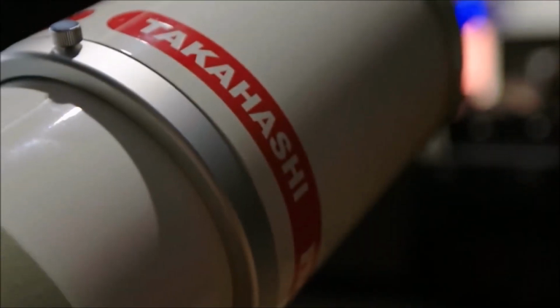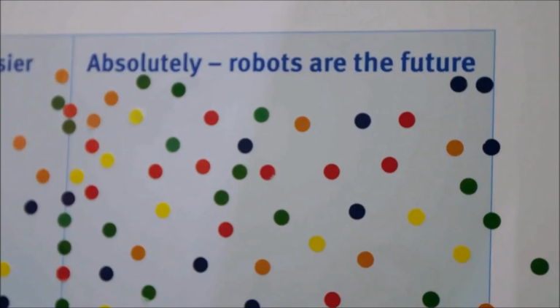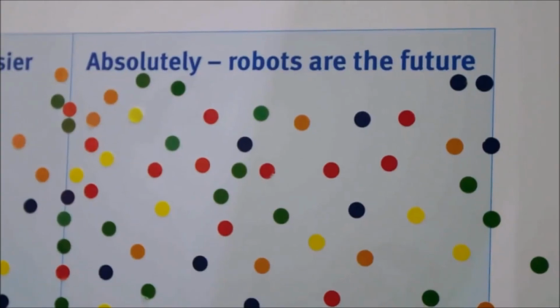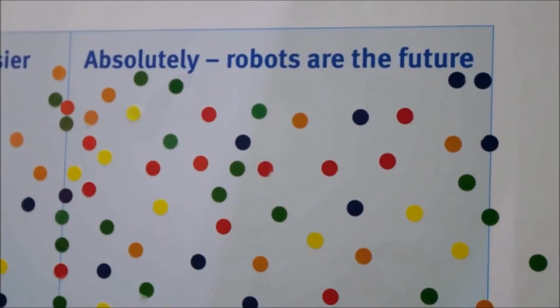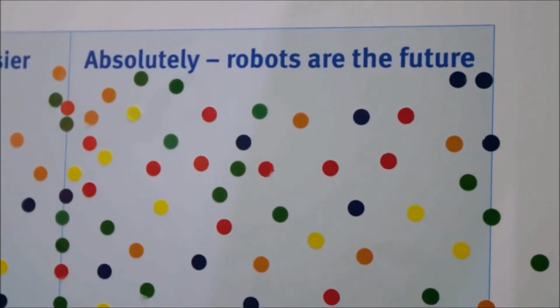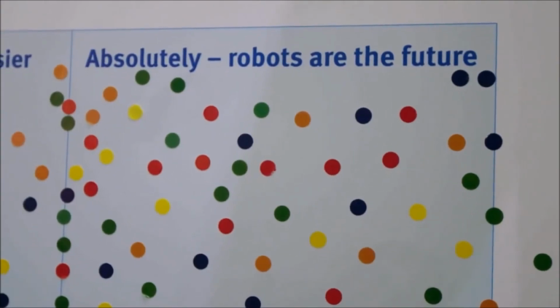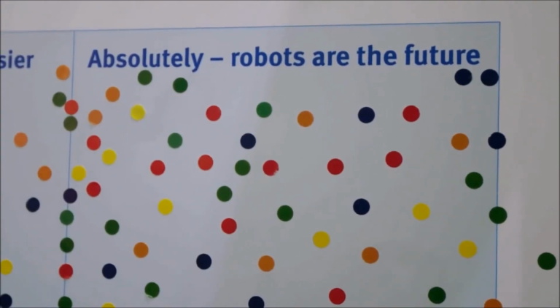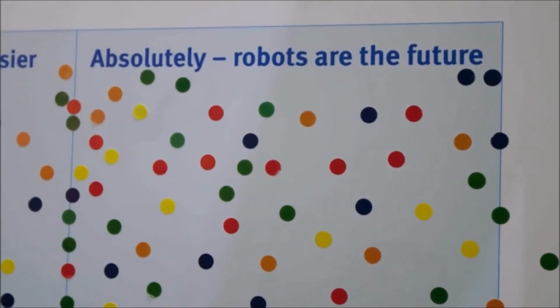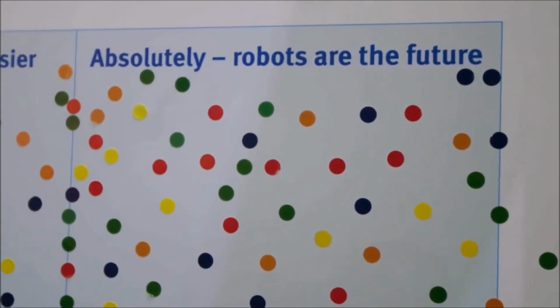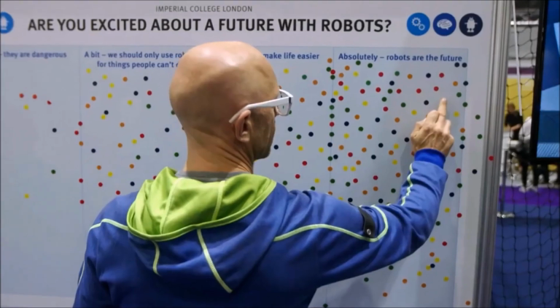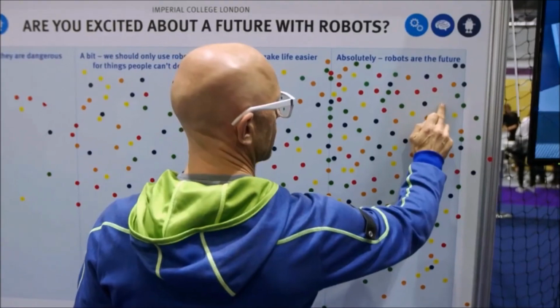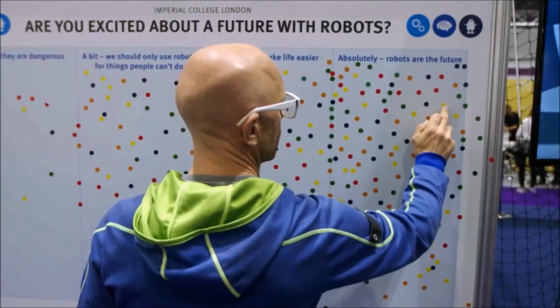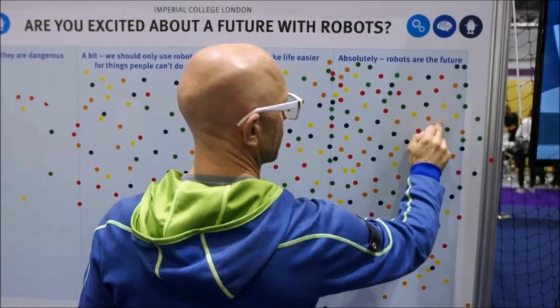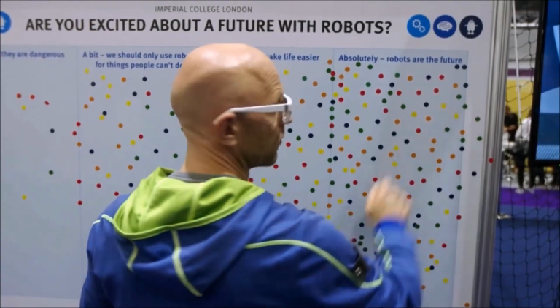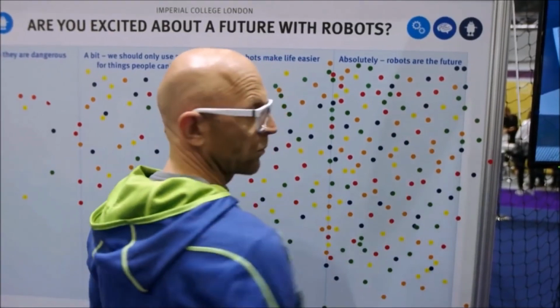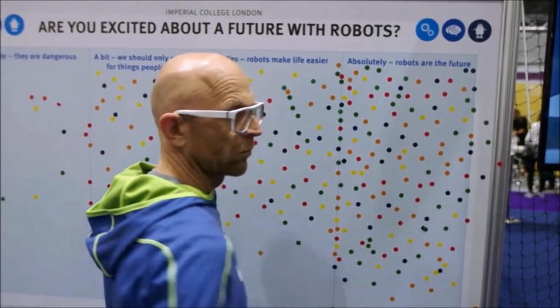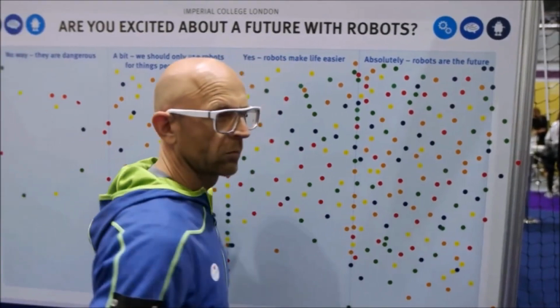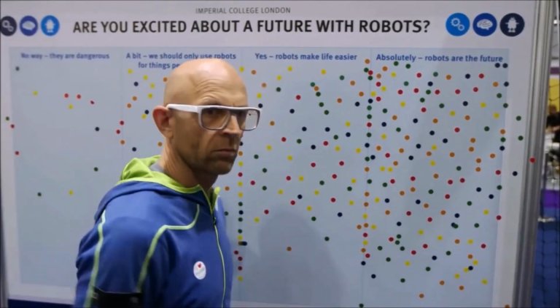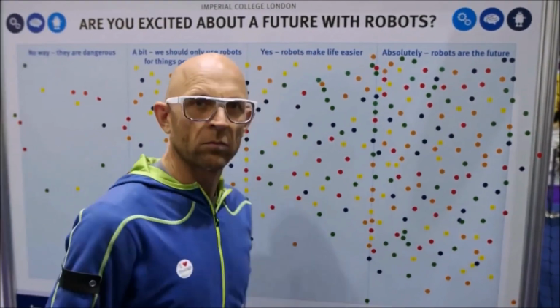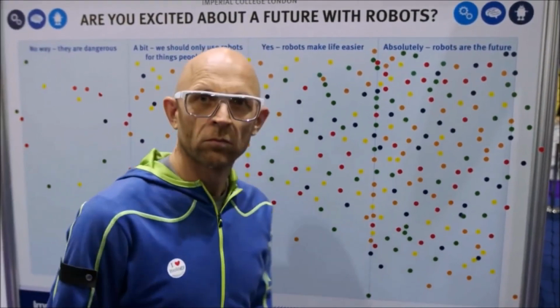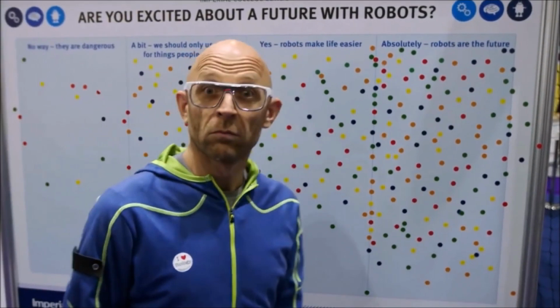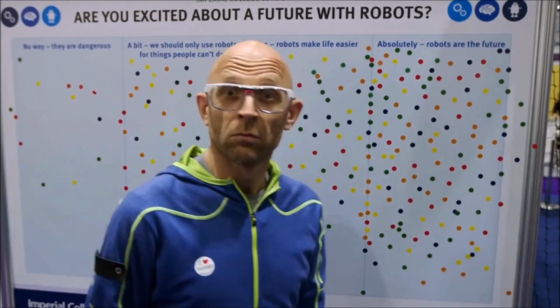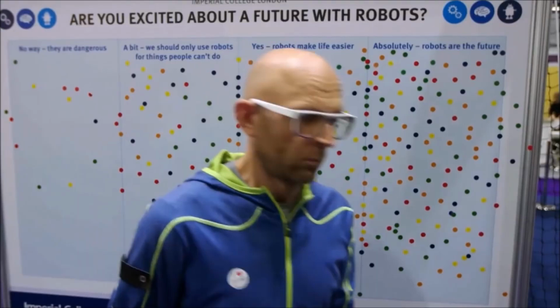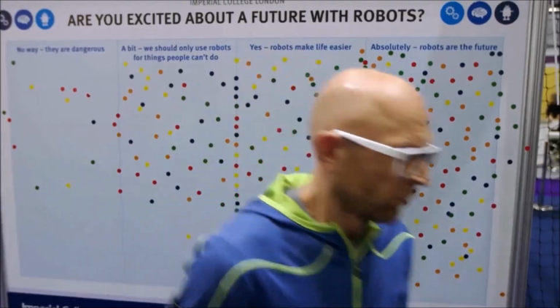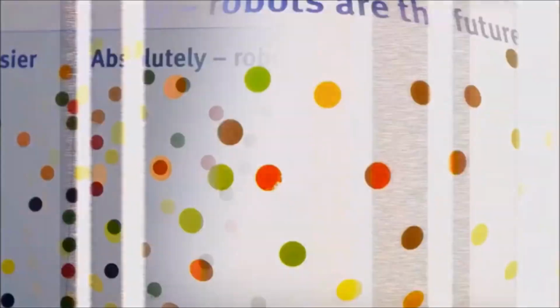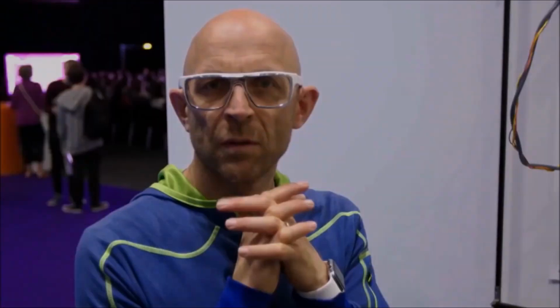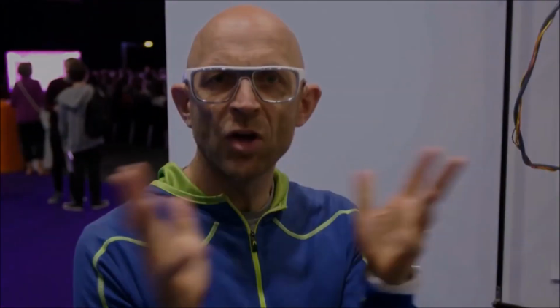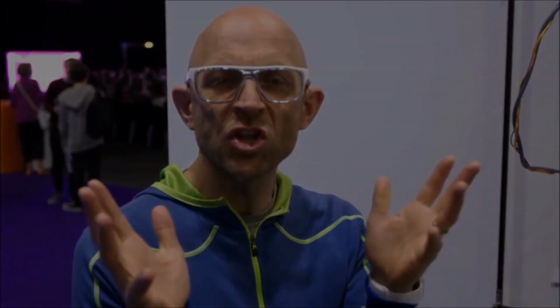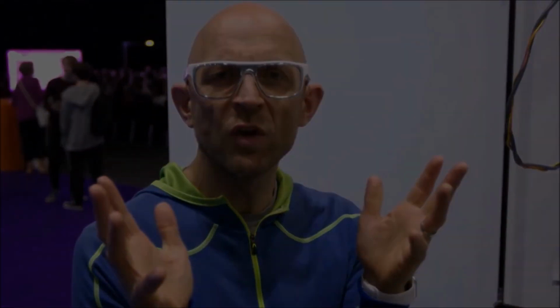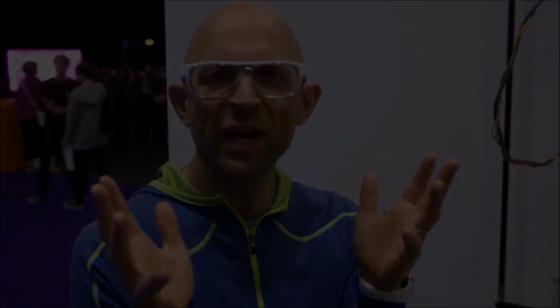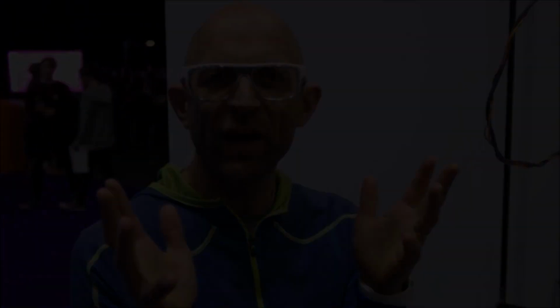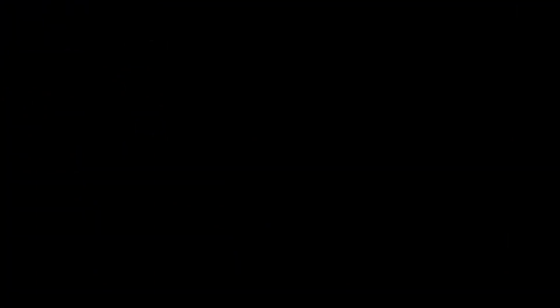Very cool, and equally impressive were some very creative robots — merging two of my great...